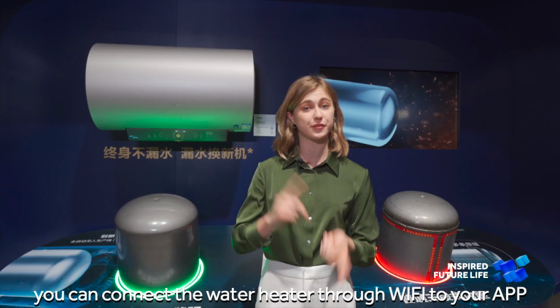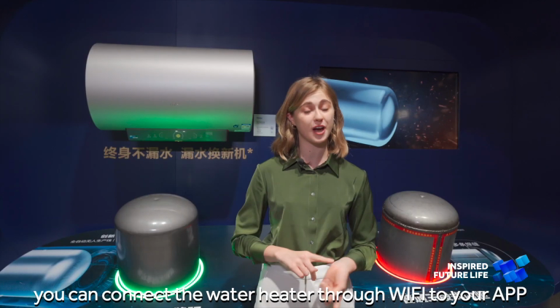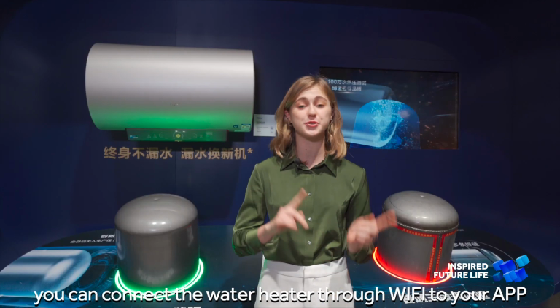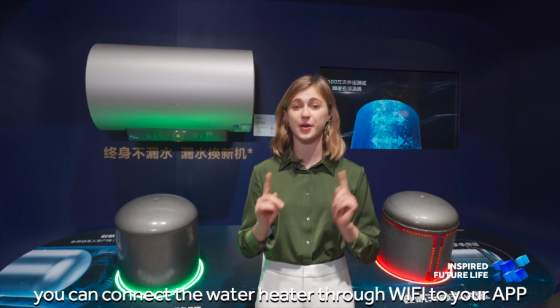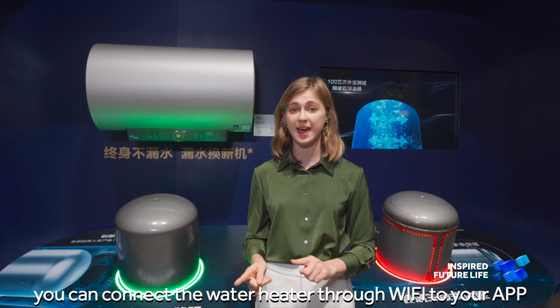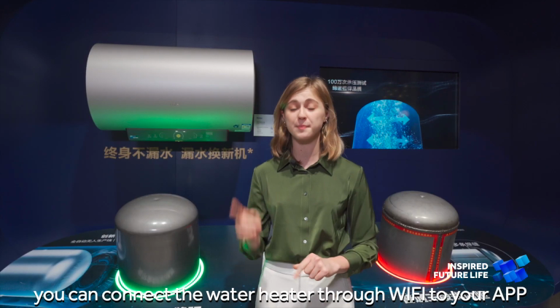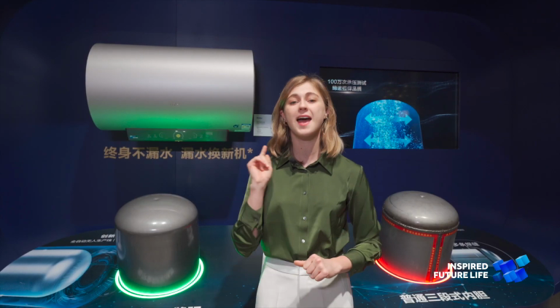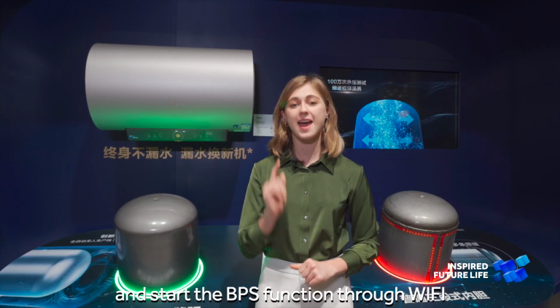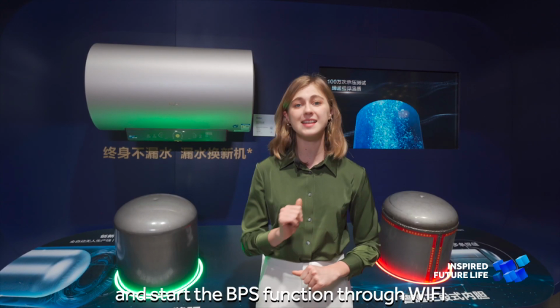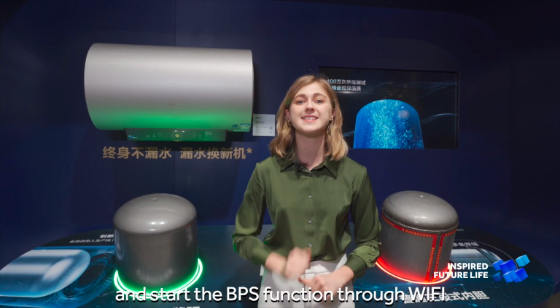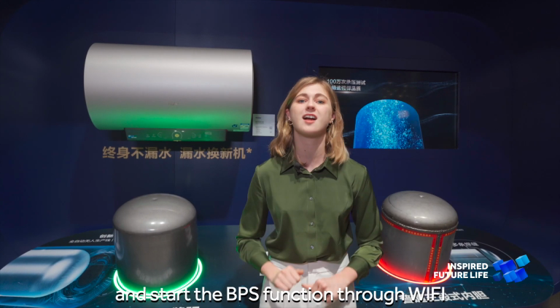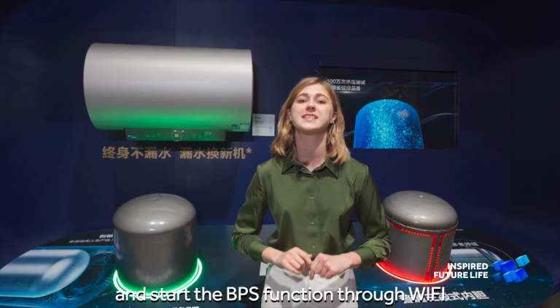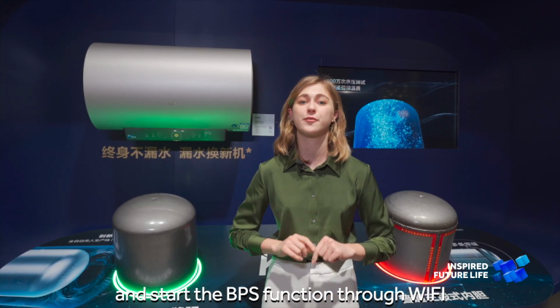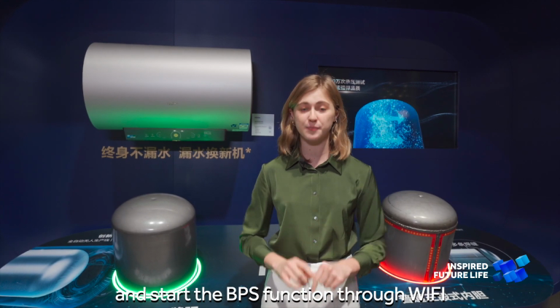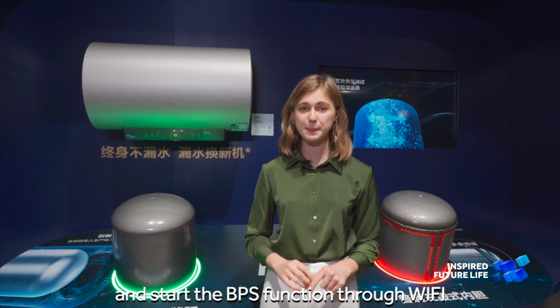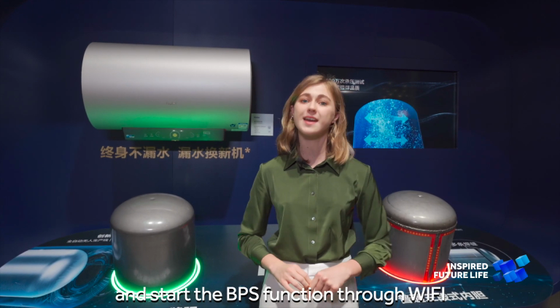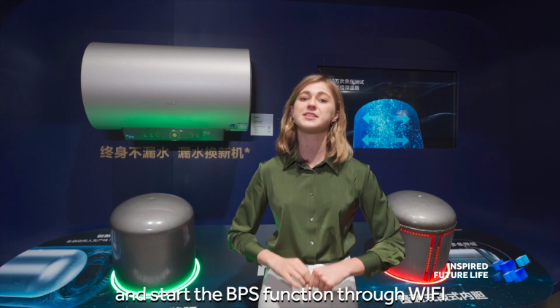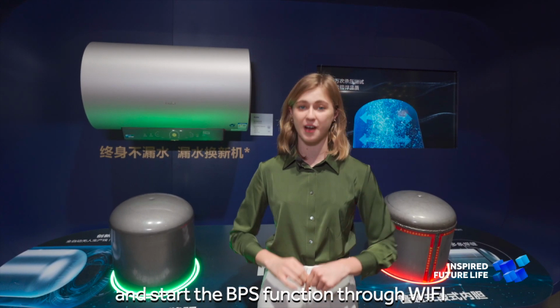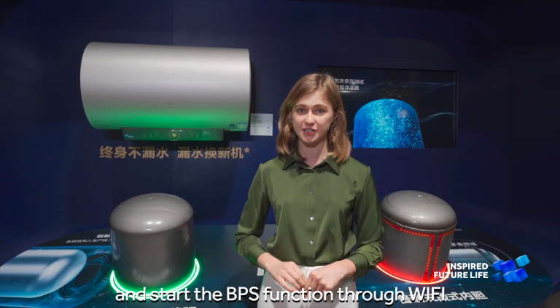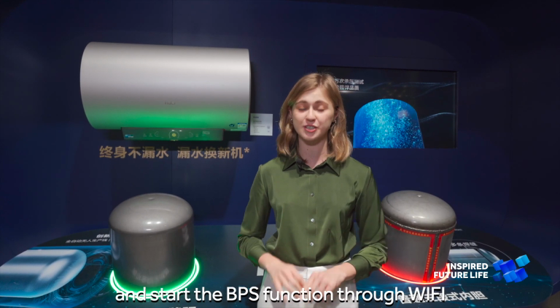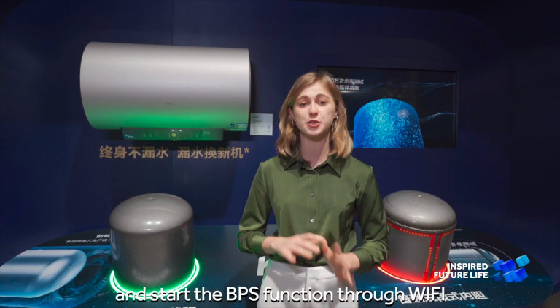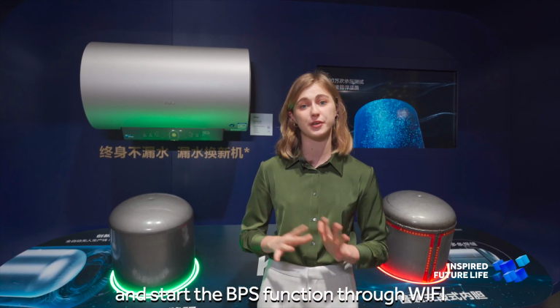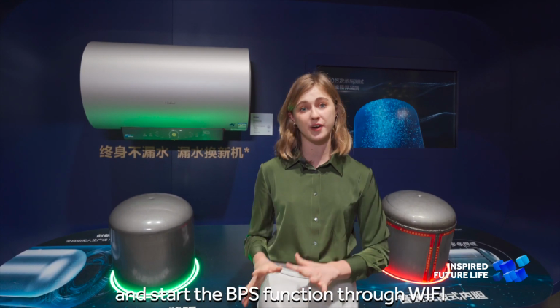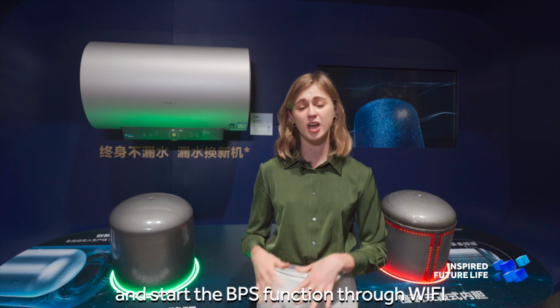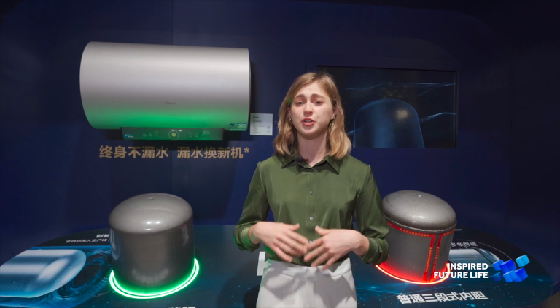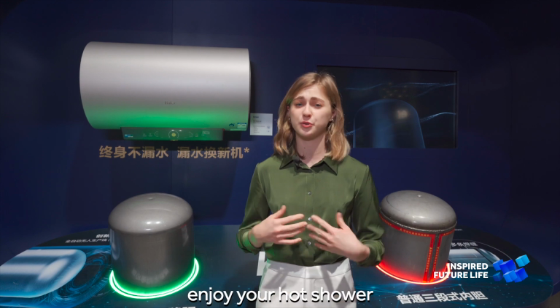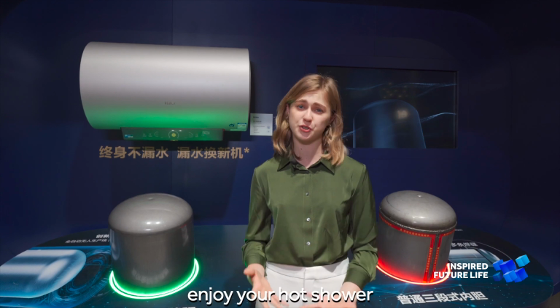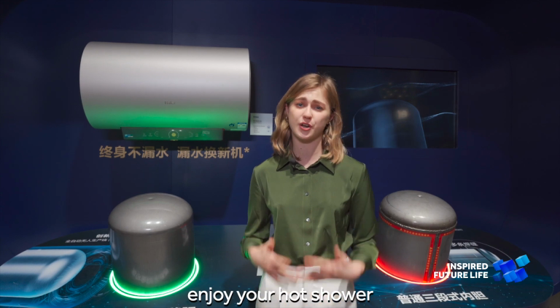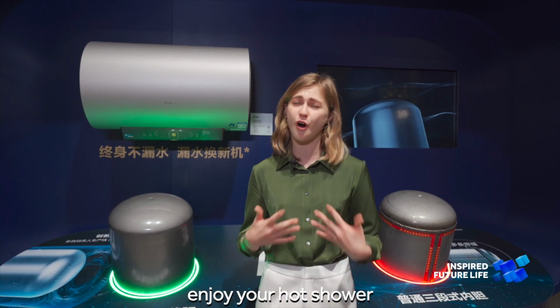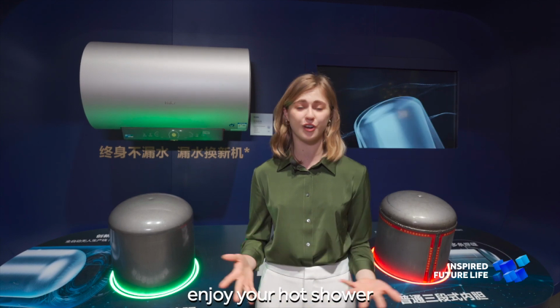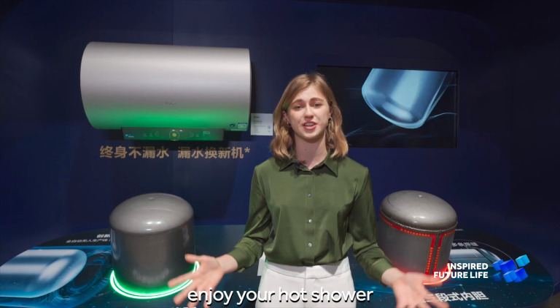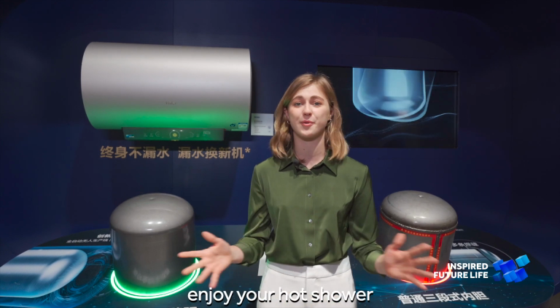One more benefit is that you can connect your water heater through Wi-Fi to your app and start the VPS function through Wi-Fi to enjoy a hot shower.